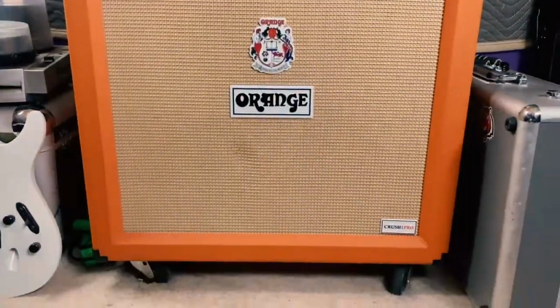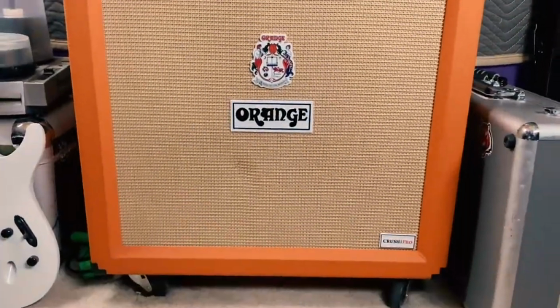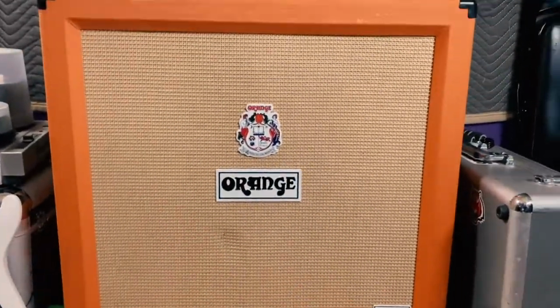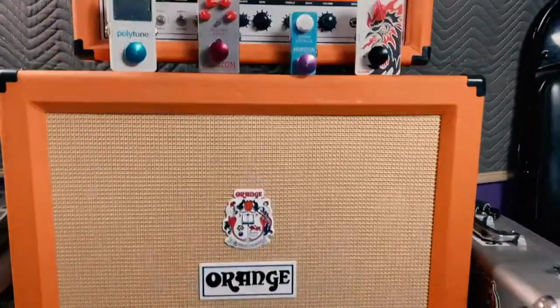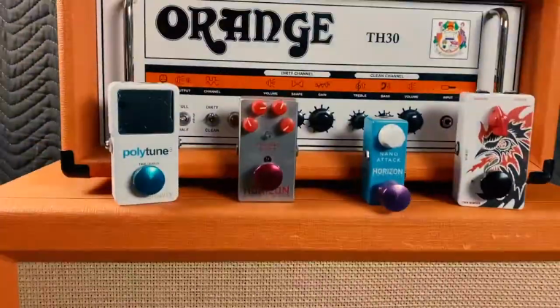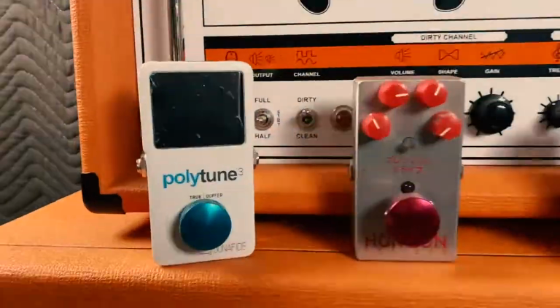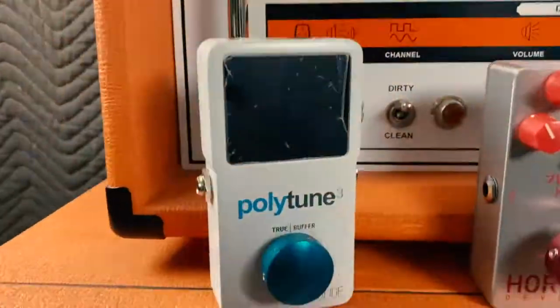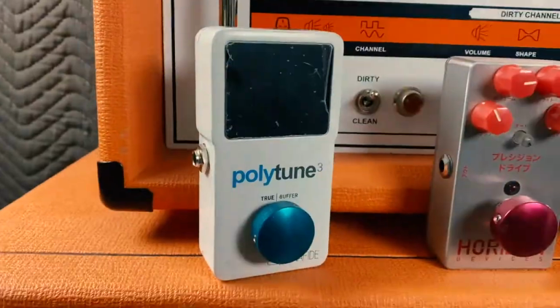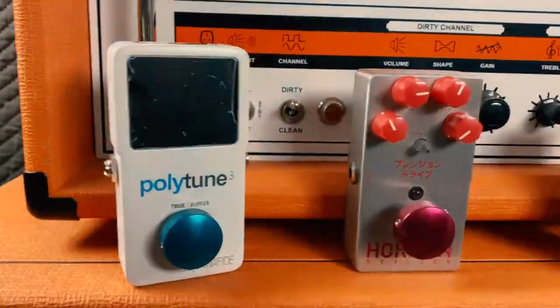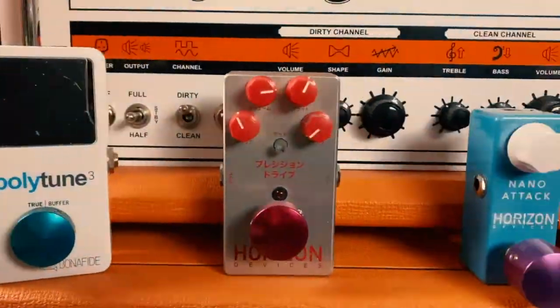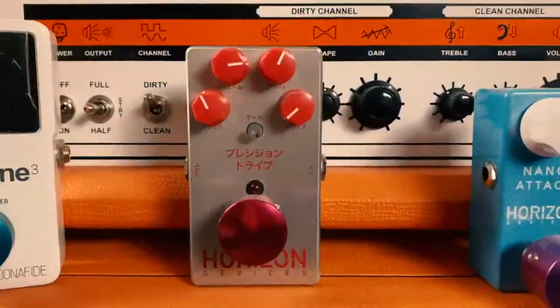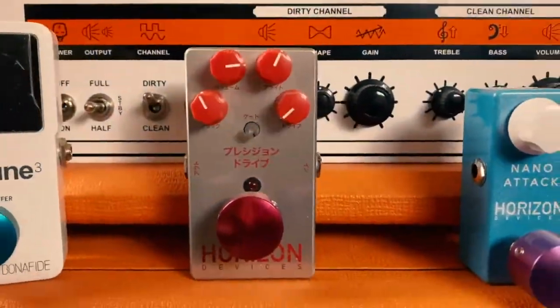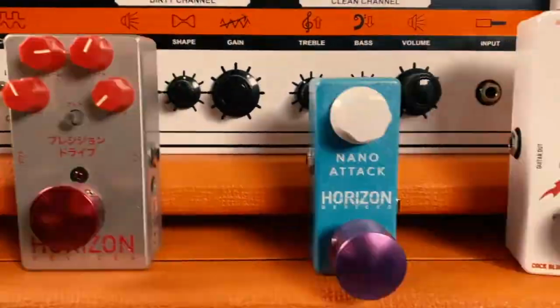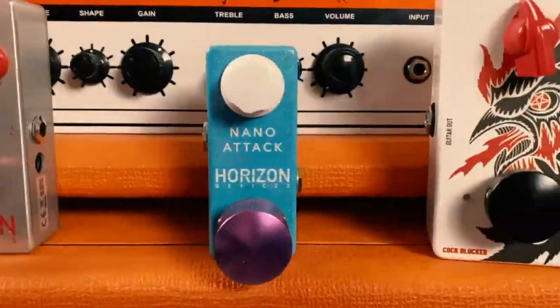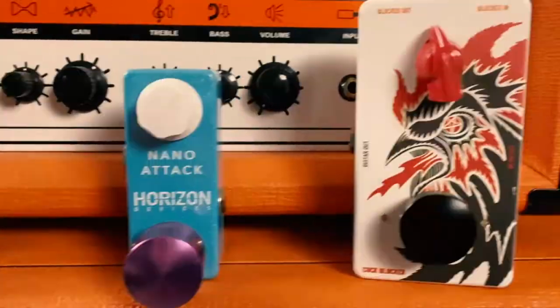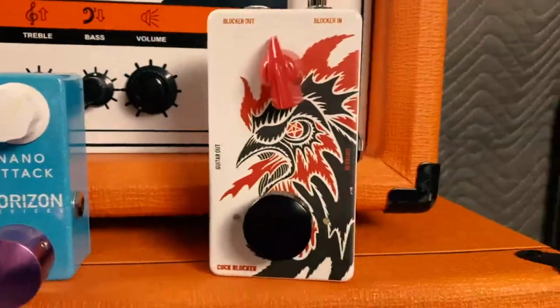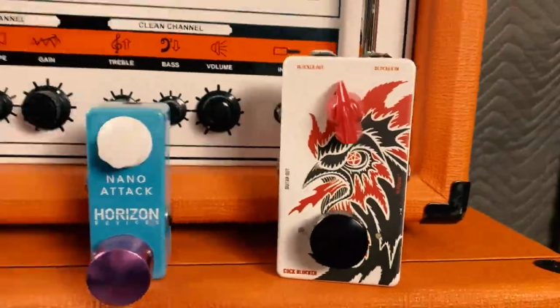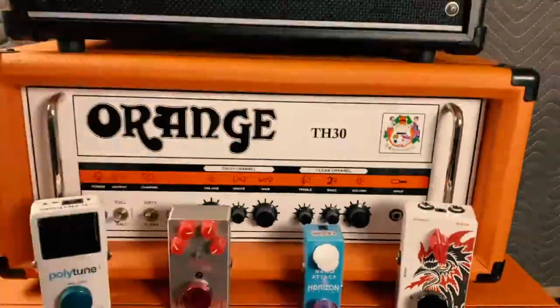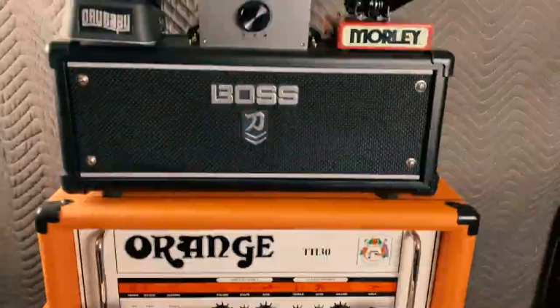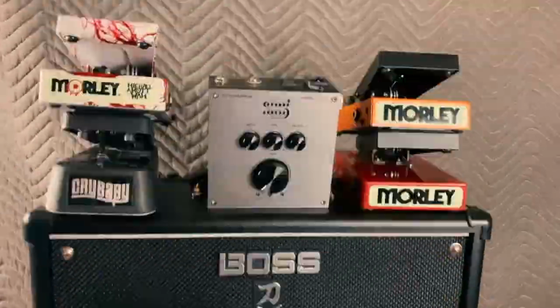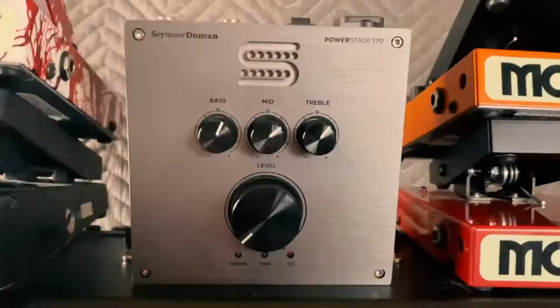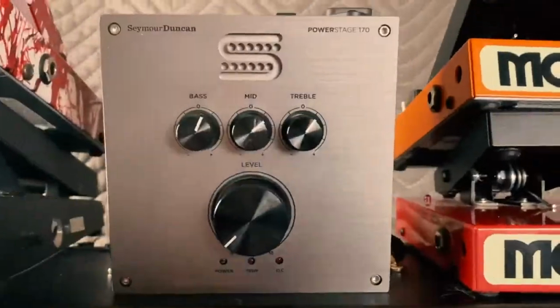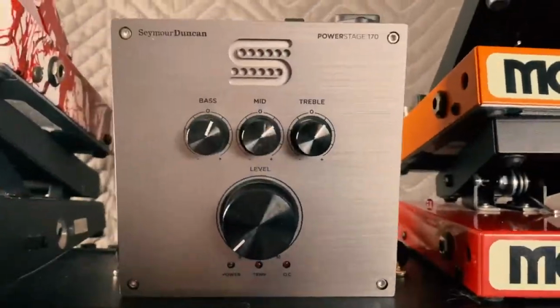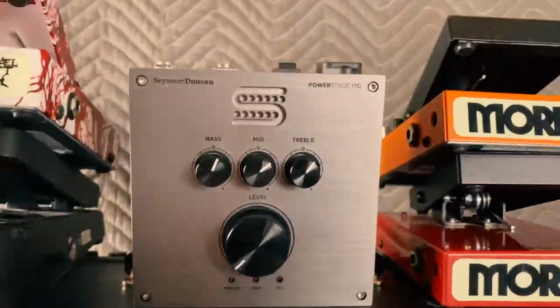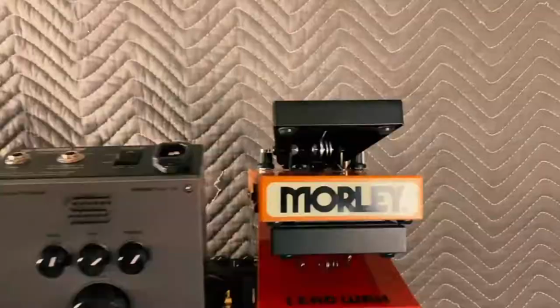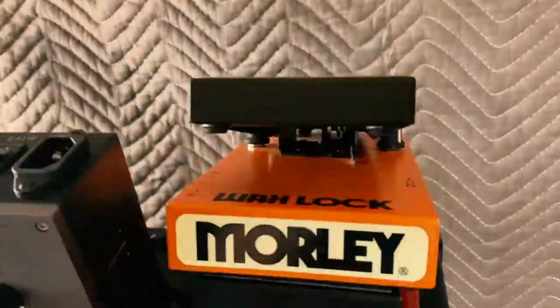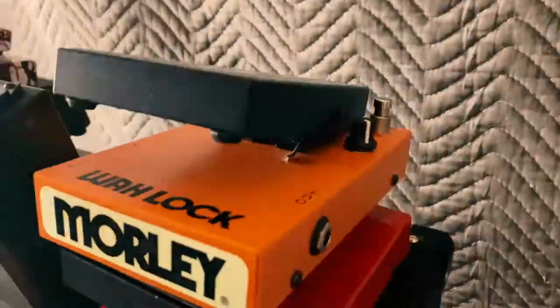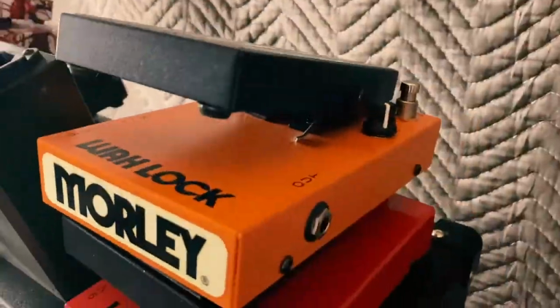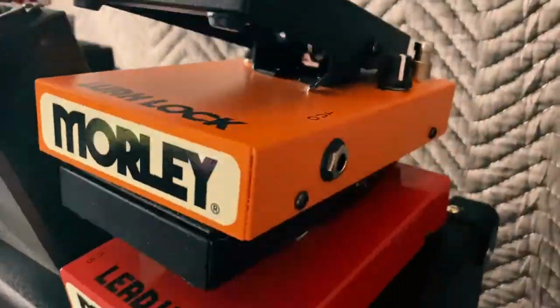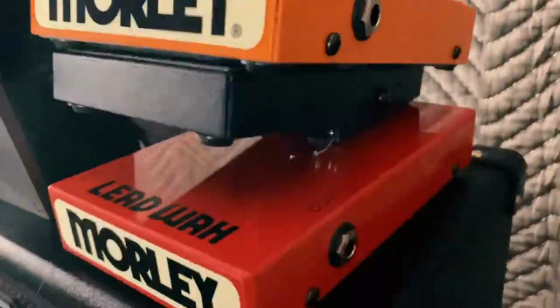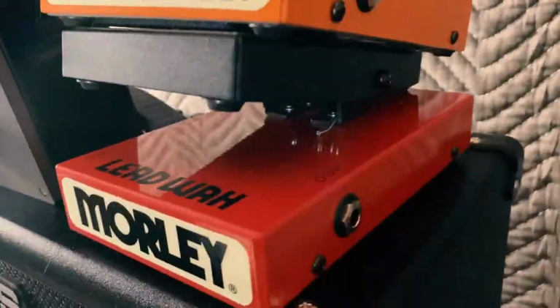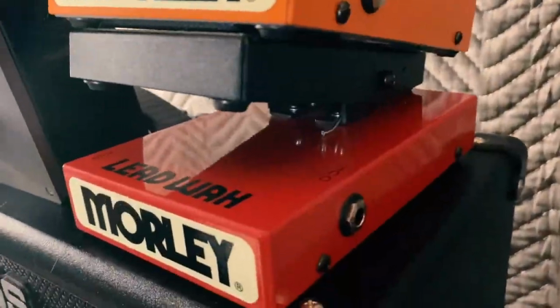What's going on everybody? Today on the channel we're gonna check out all the amps, pedals, and effect racks I use.